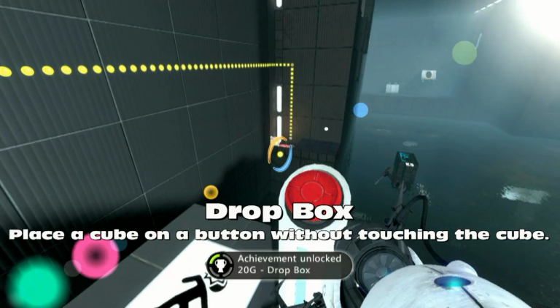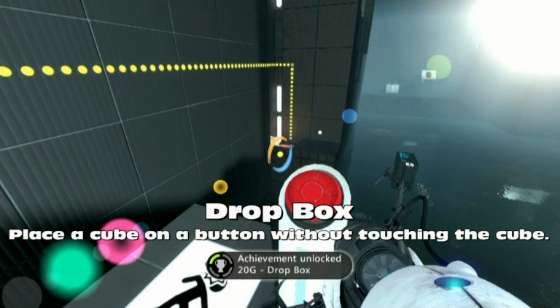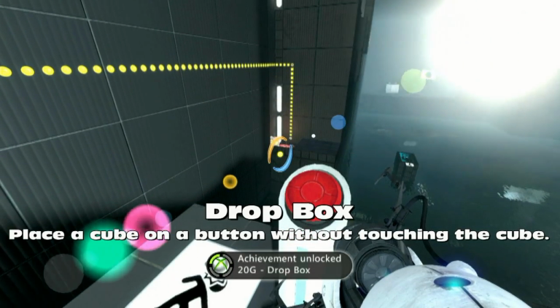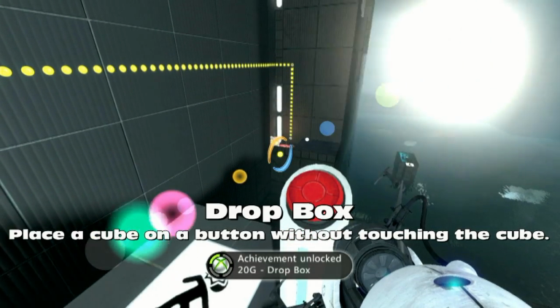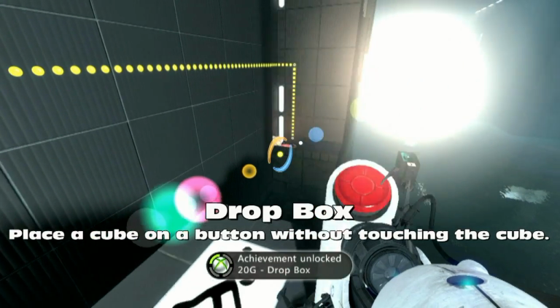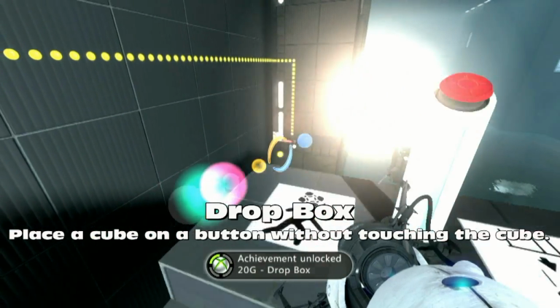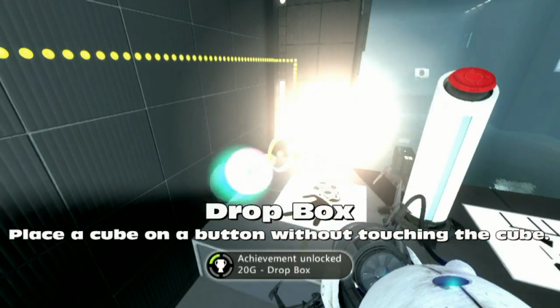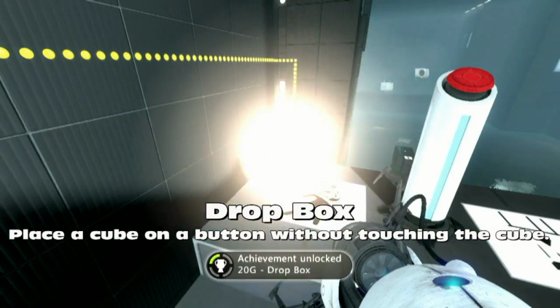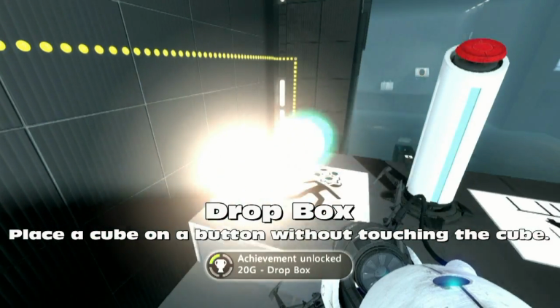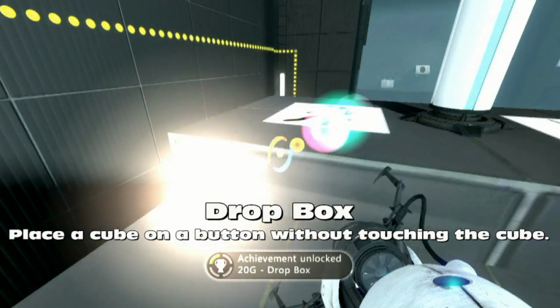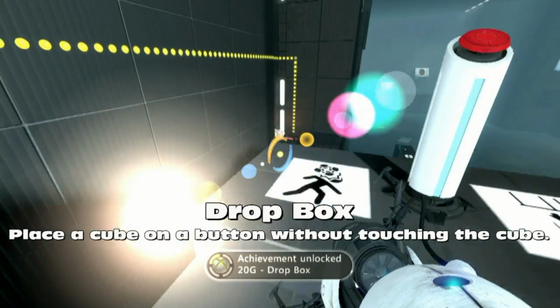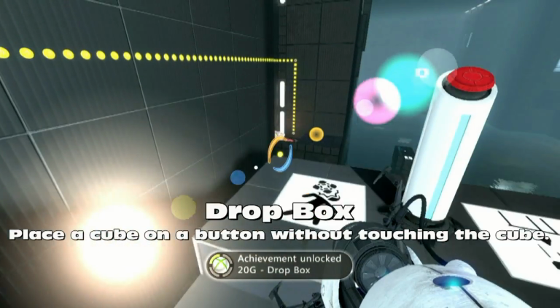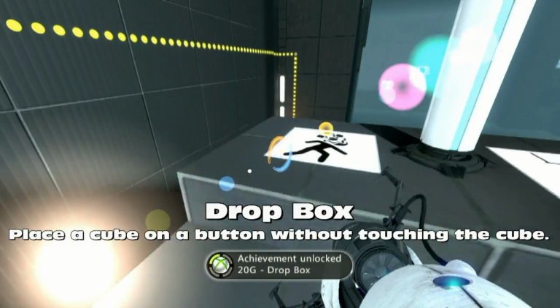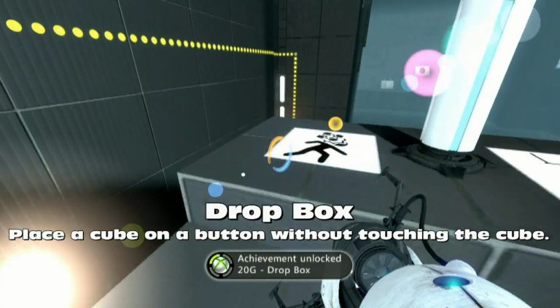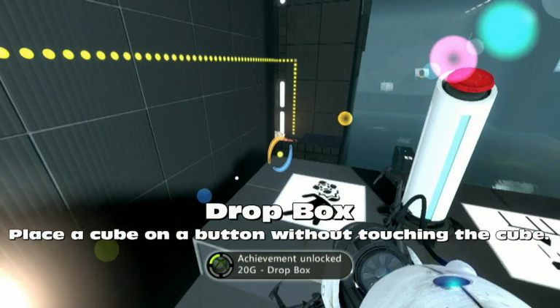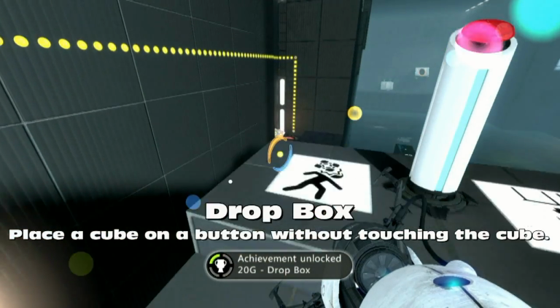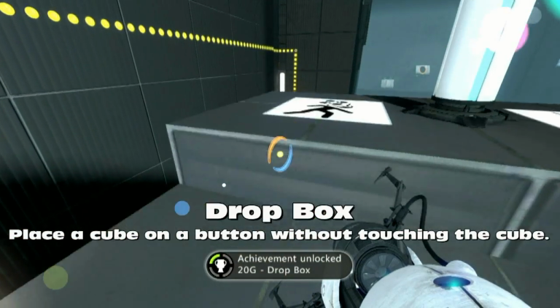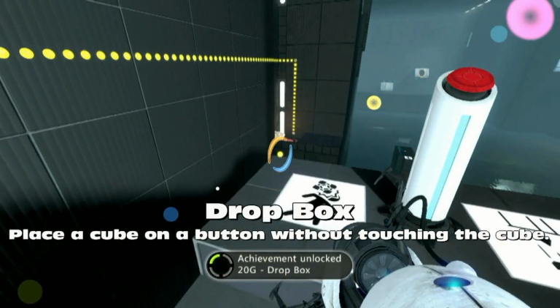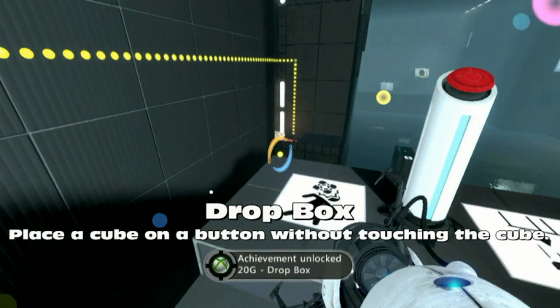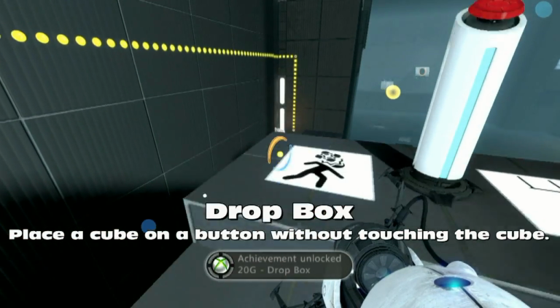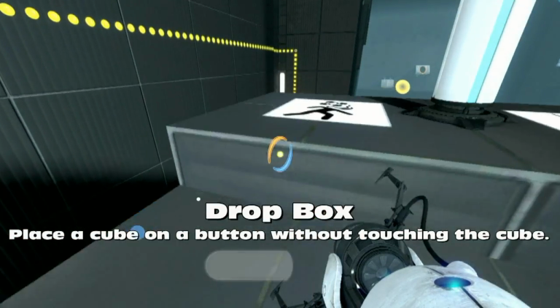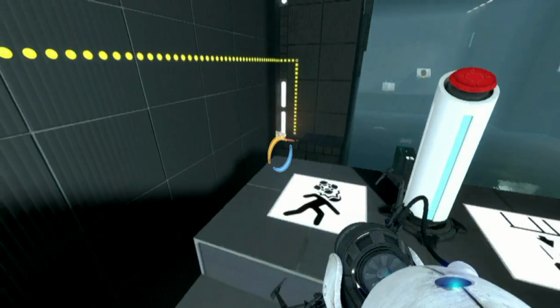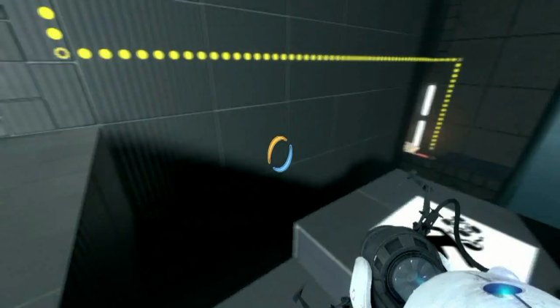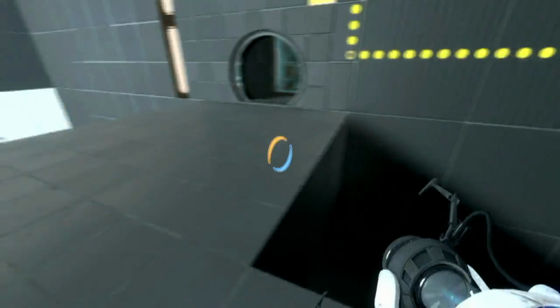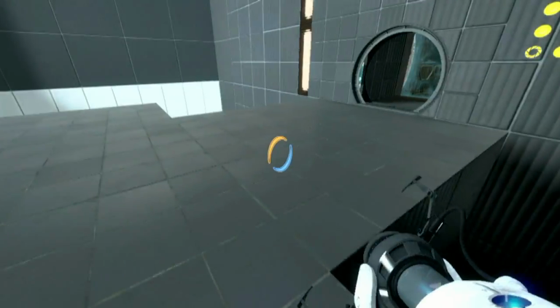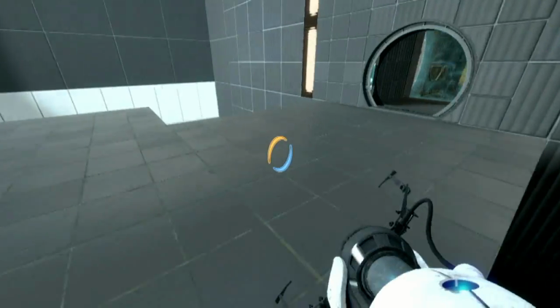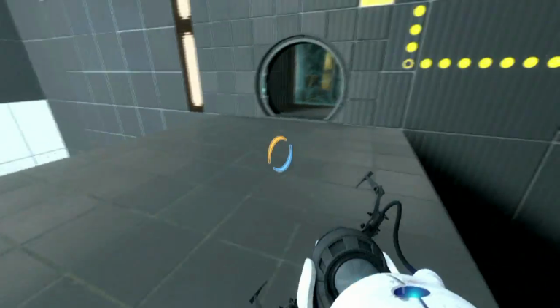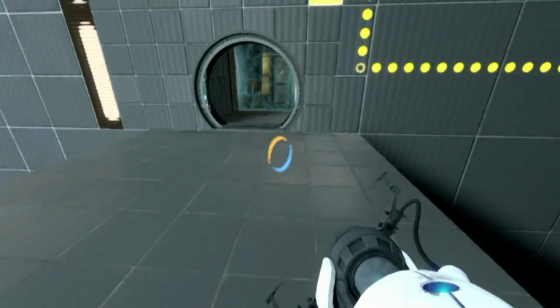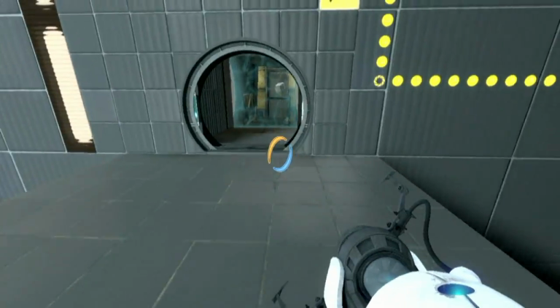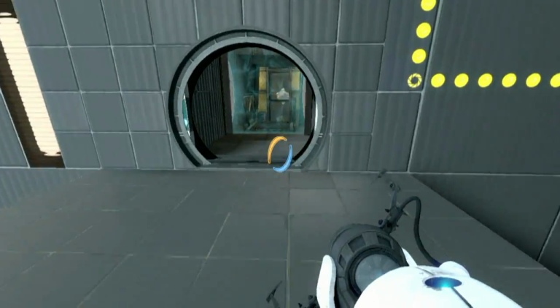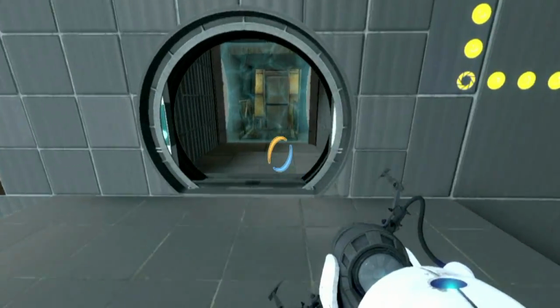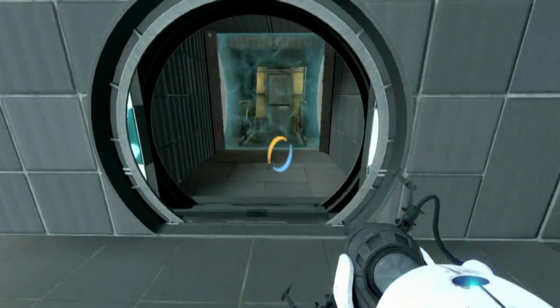And there's Dropbox — place a cube on a button without touching the cube. Xbox God shine upon us.